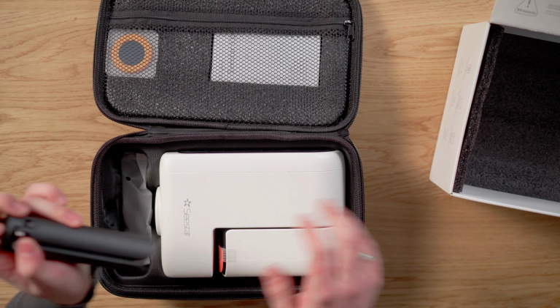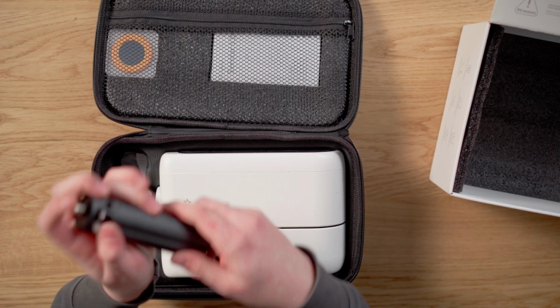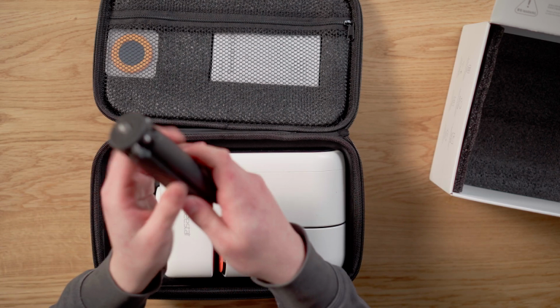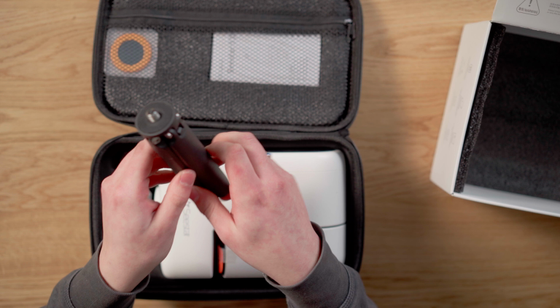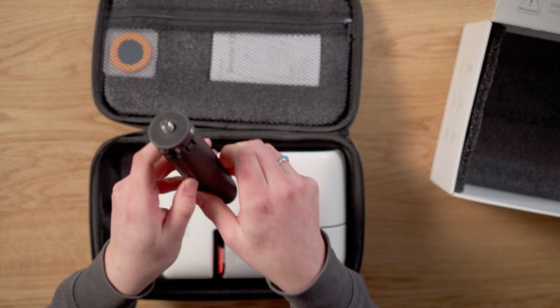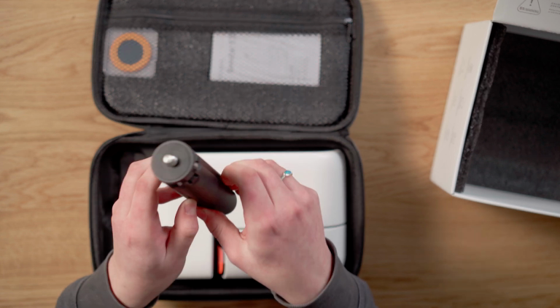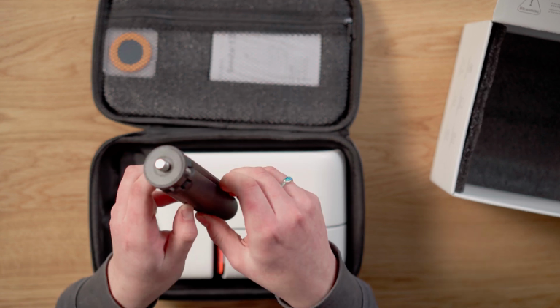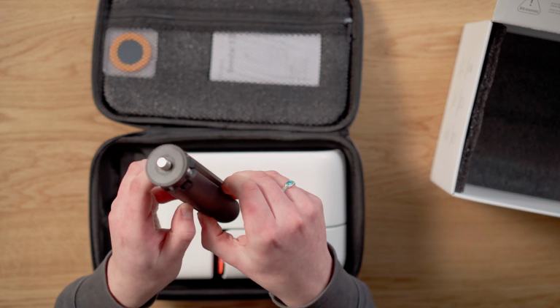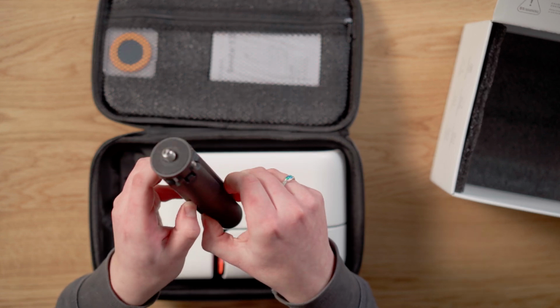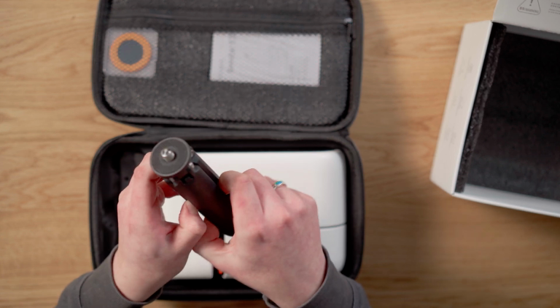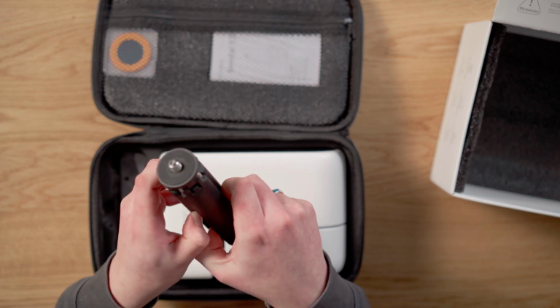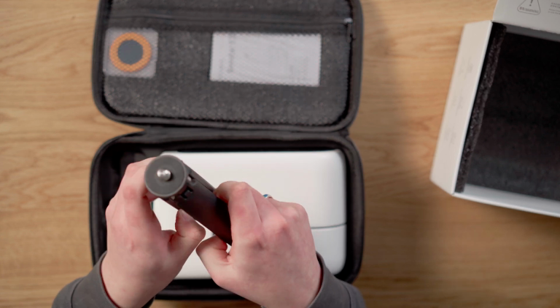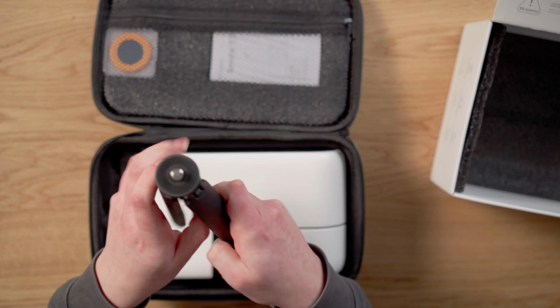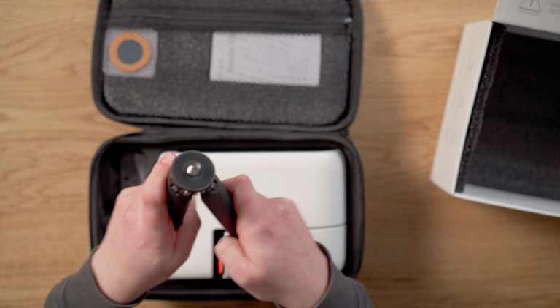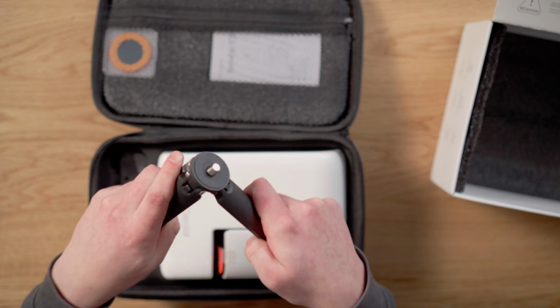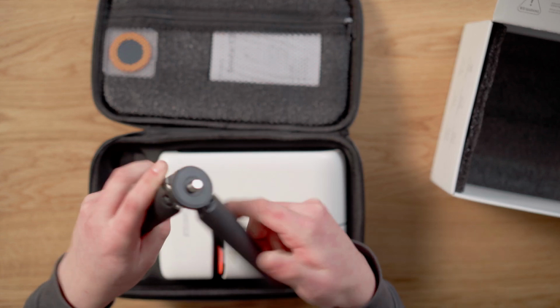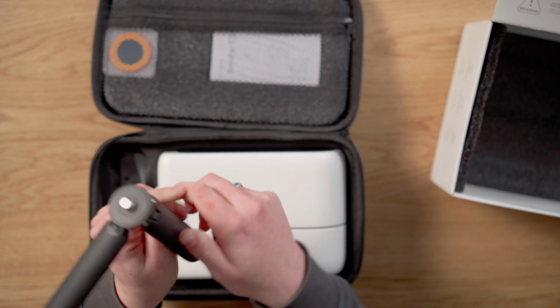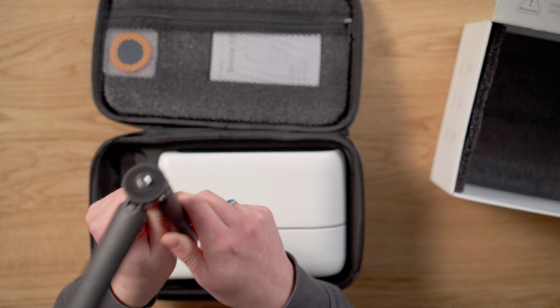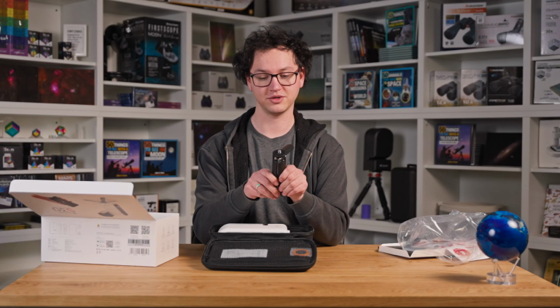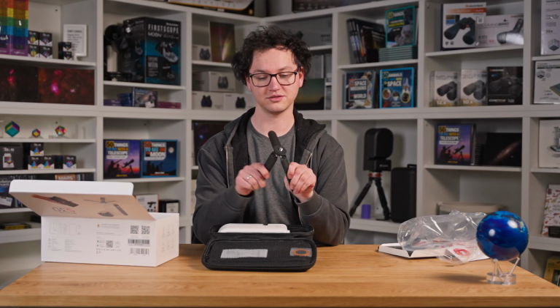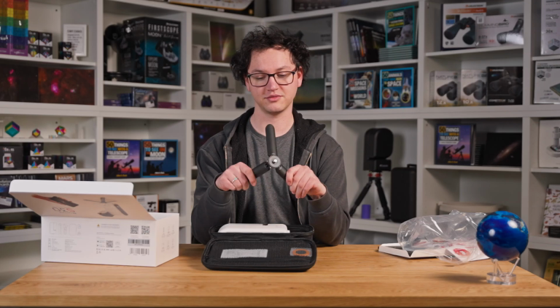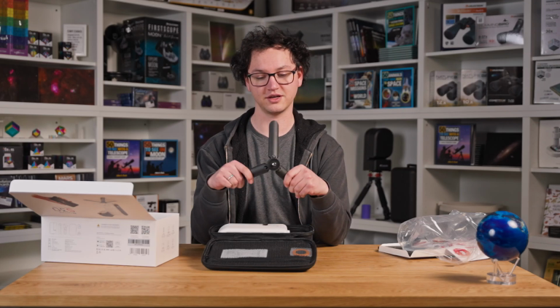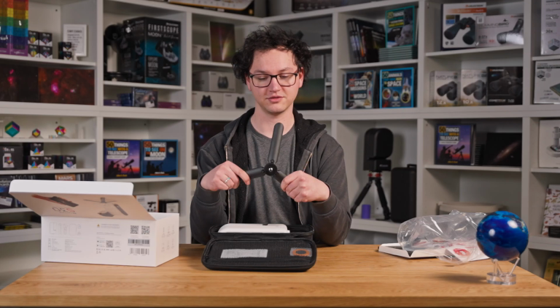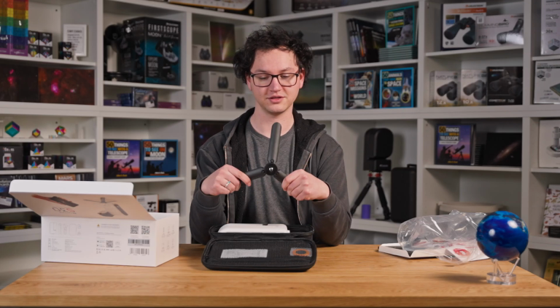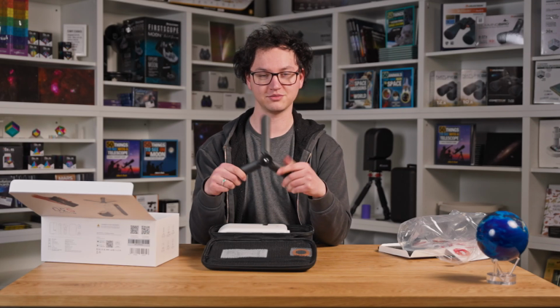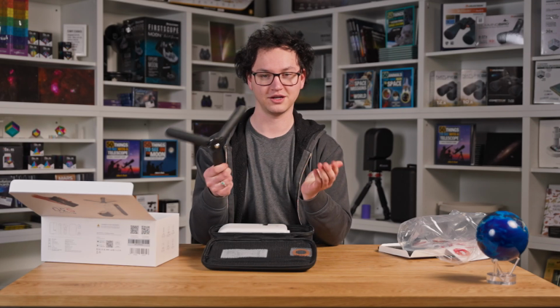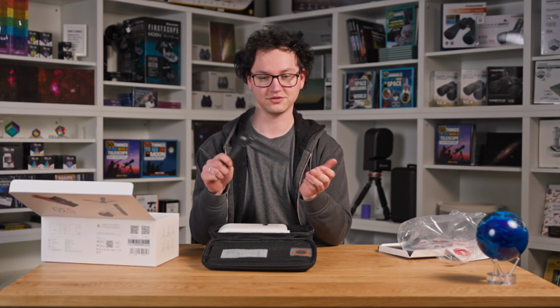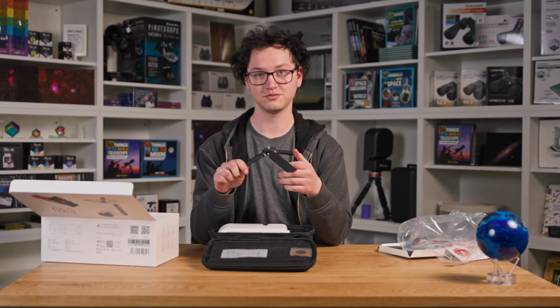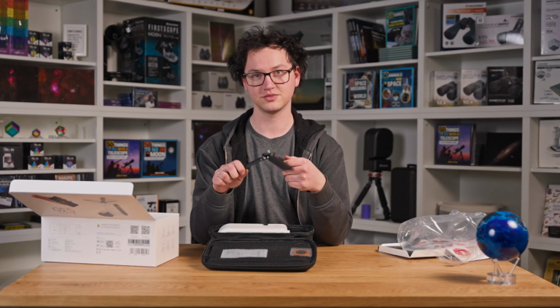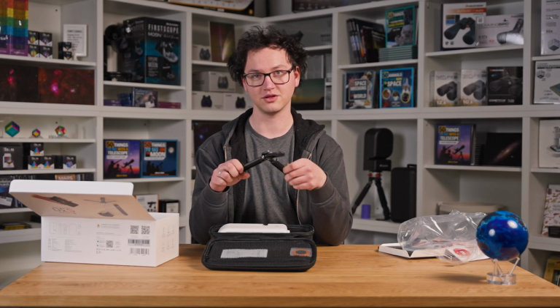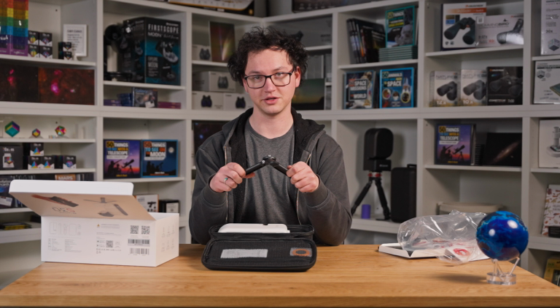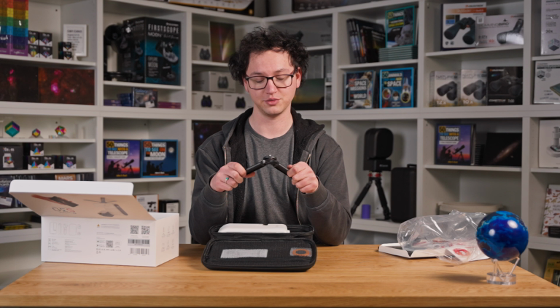This is the tripod that it comes with. It's very small, but thankfully it's made out of solid aluminum.